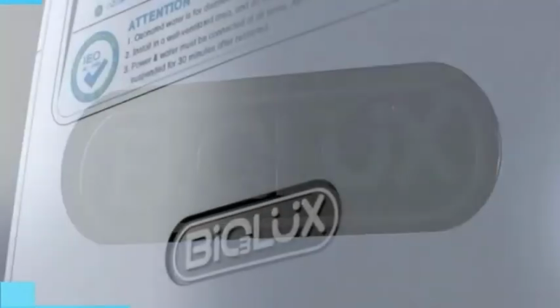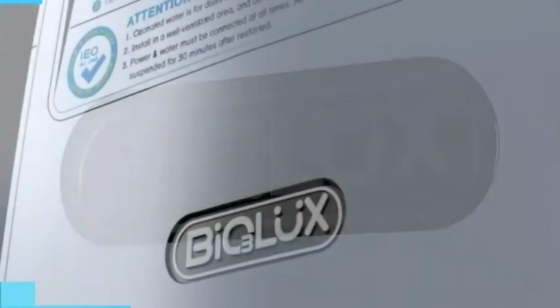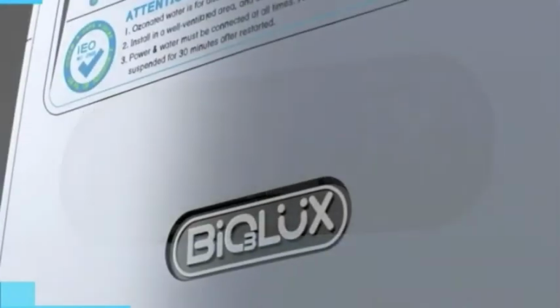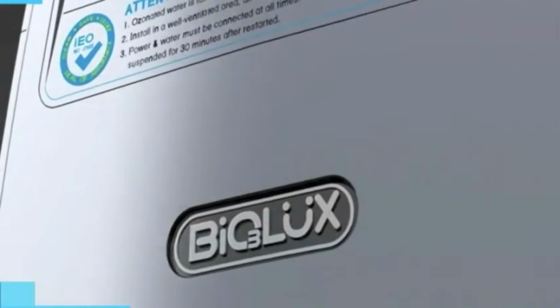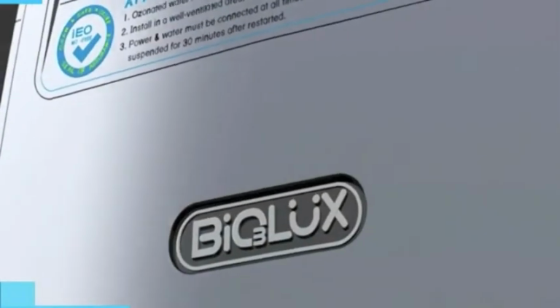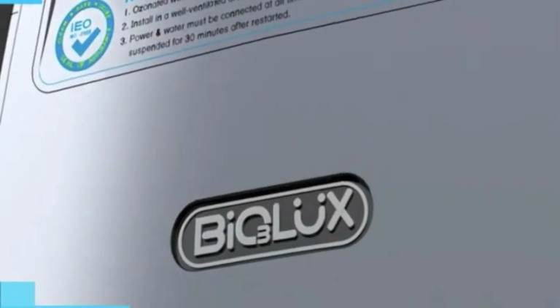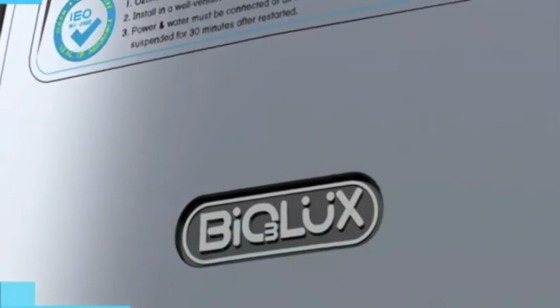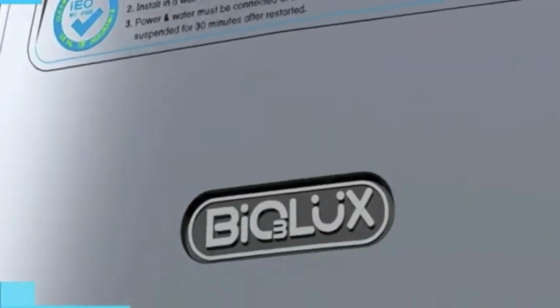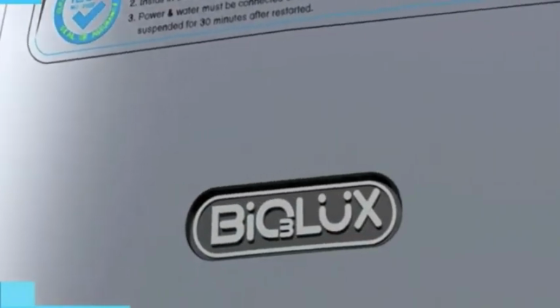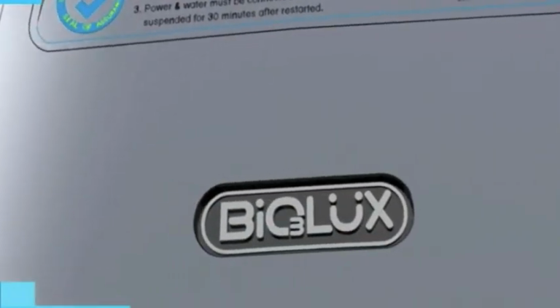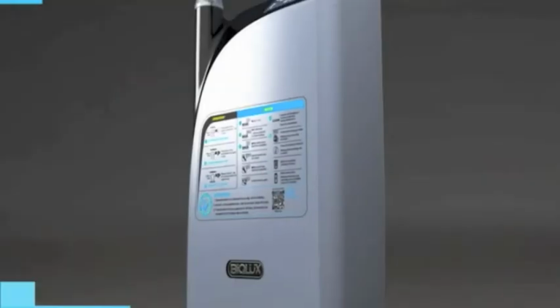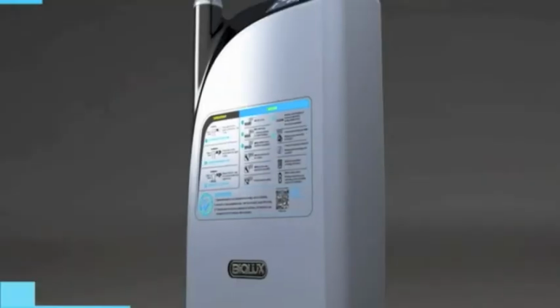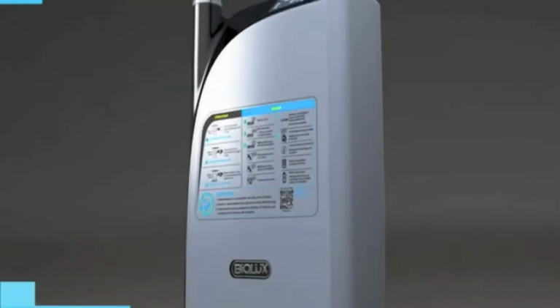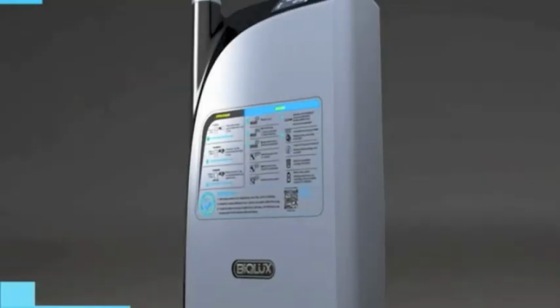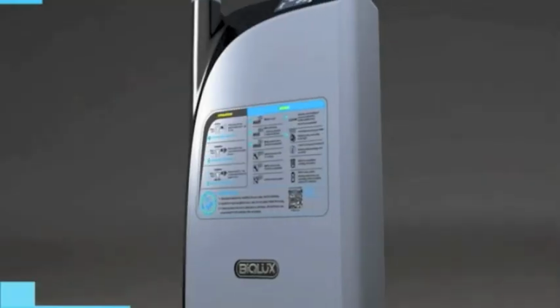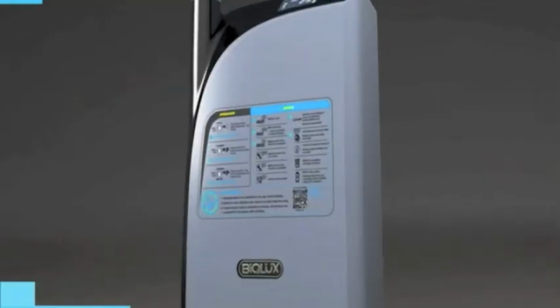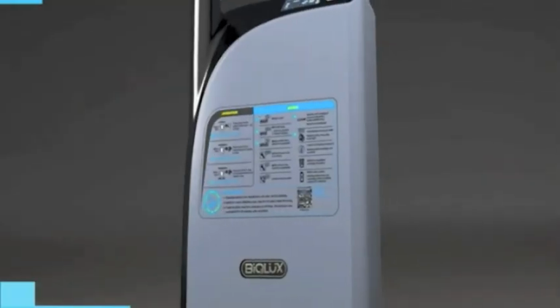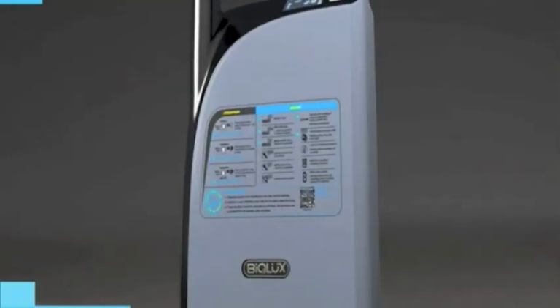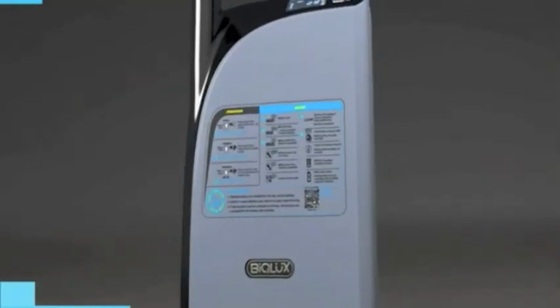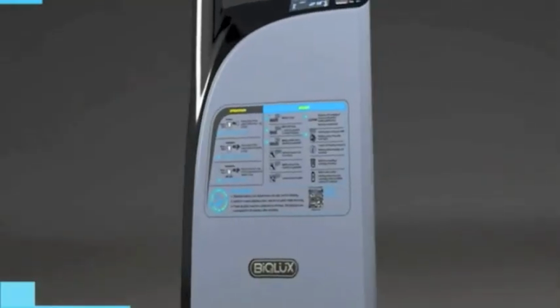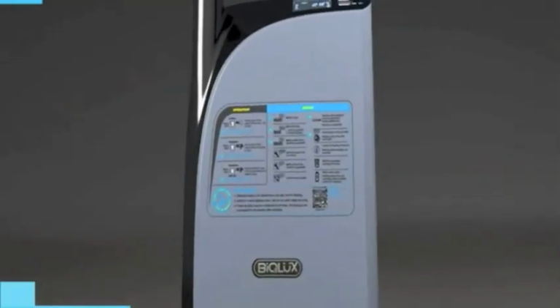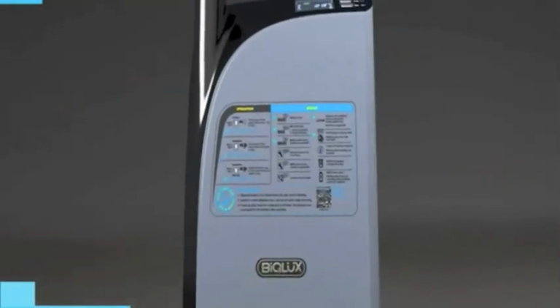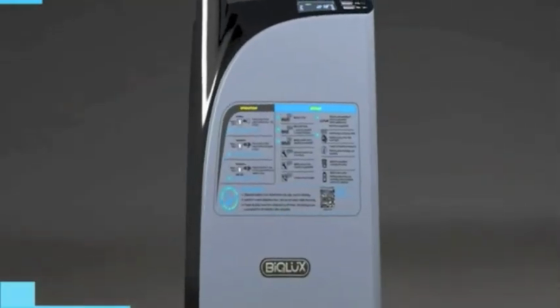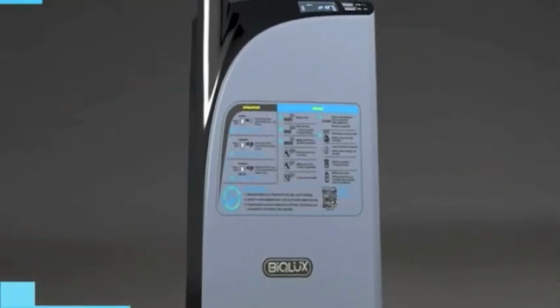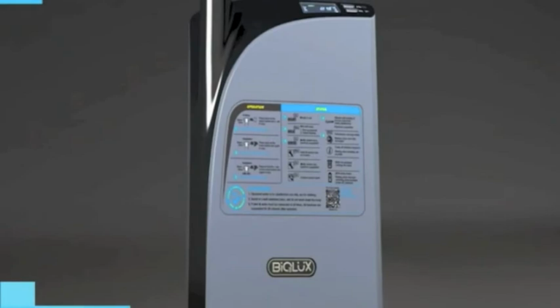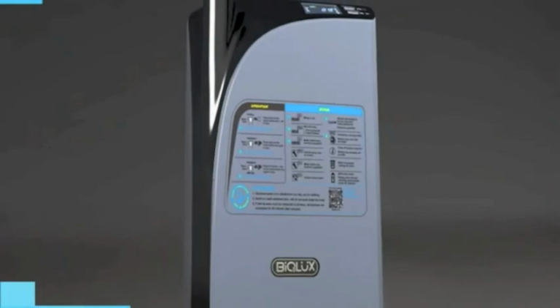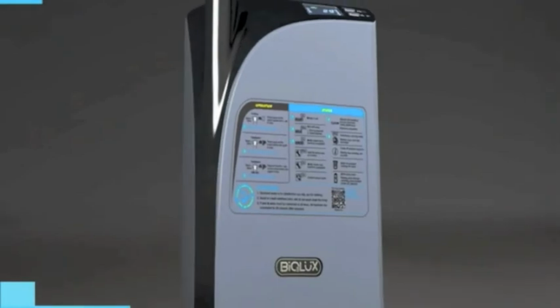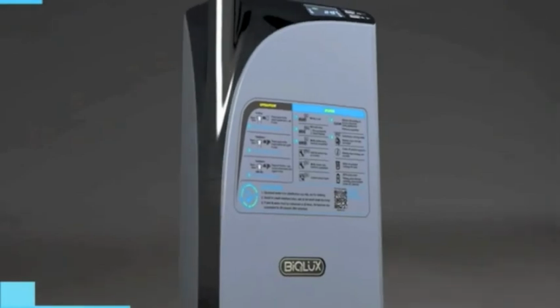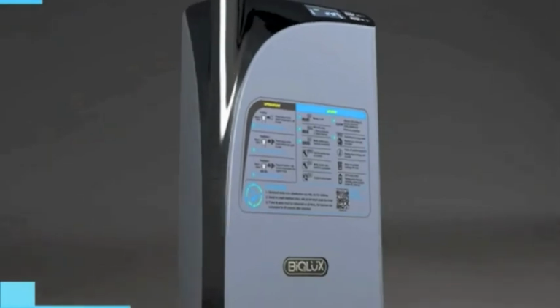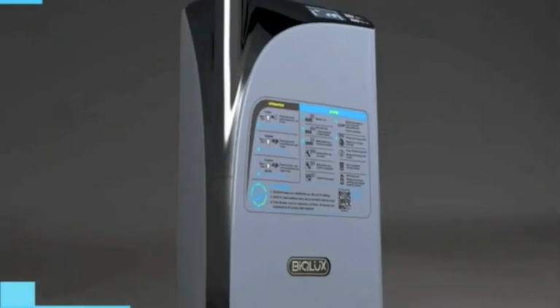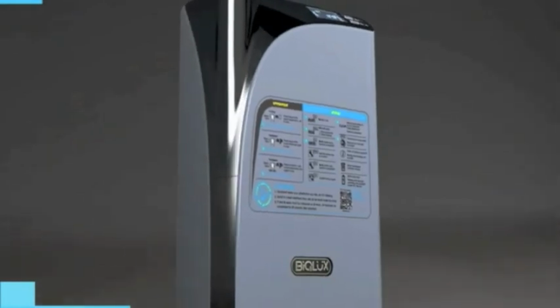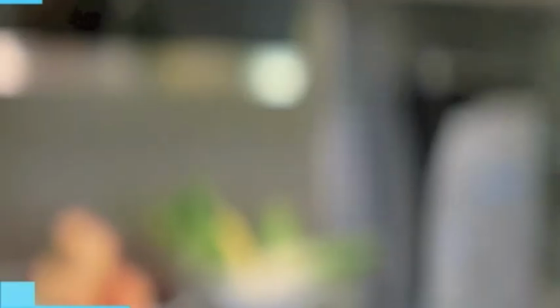With all of these advantages, the Biolux ozonated water system is definitely the one for you.